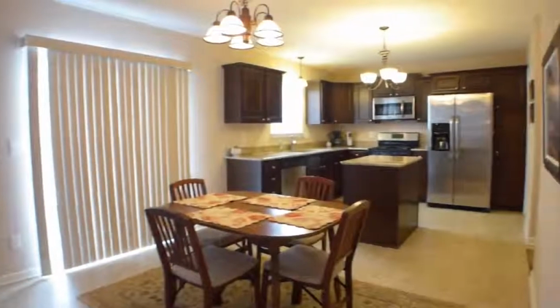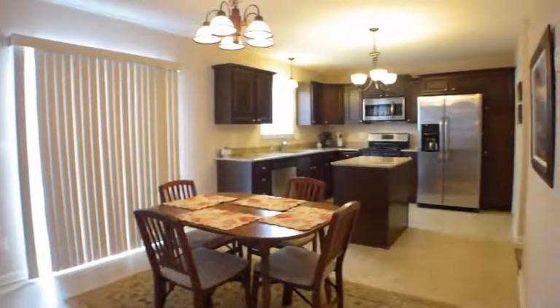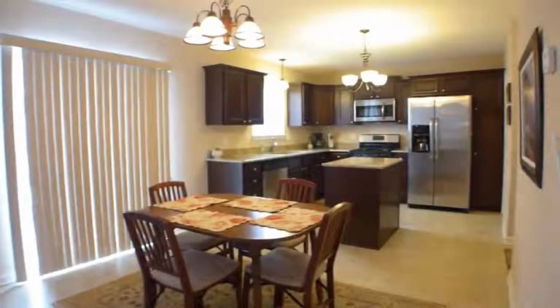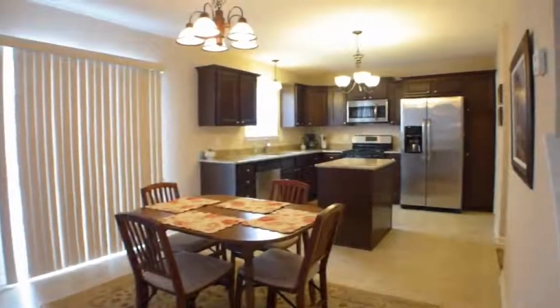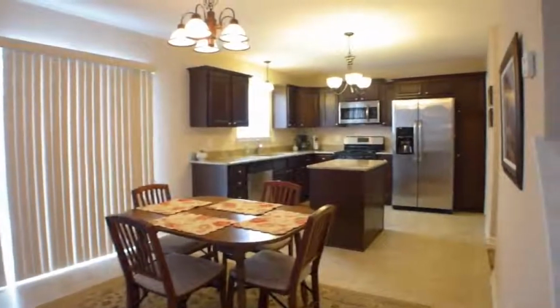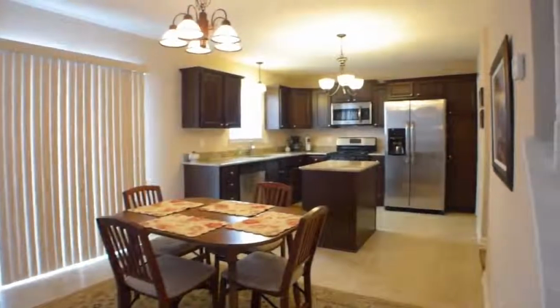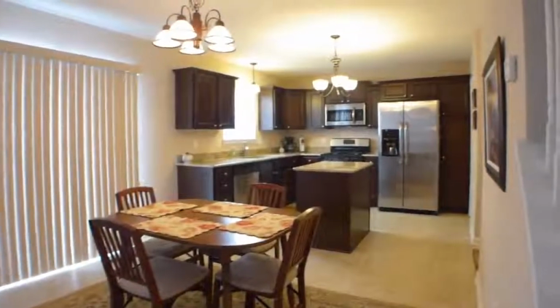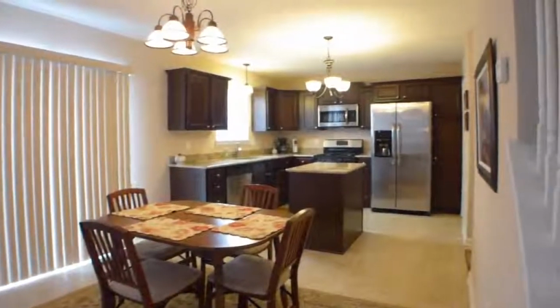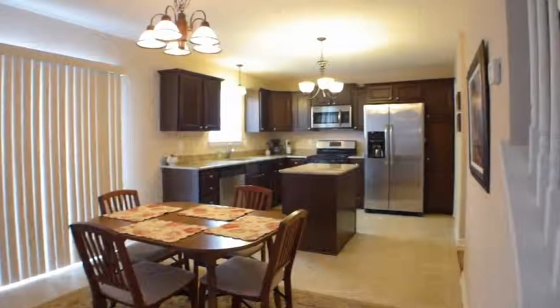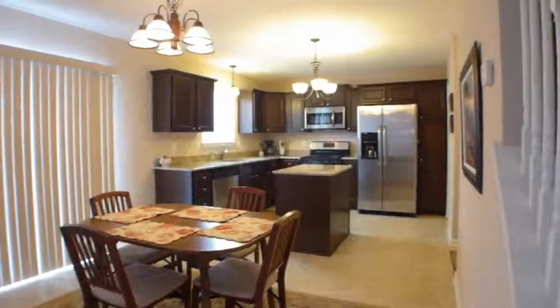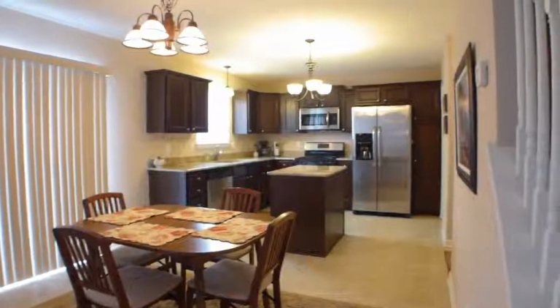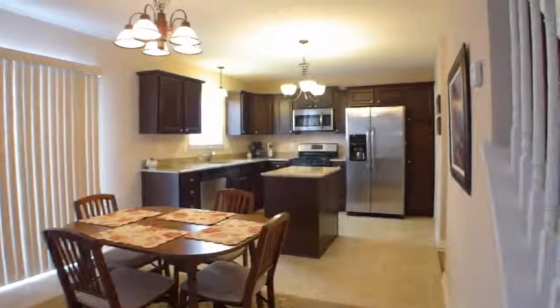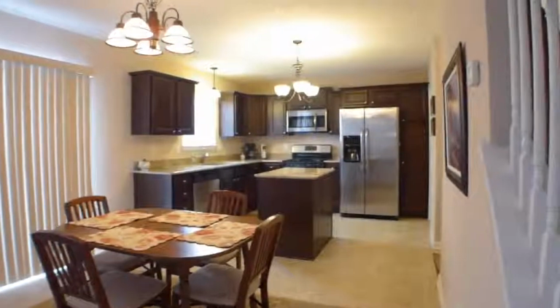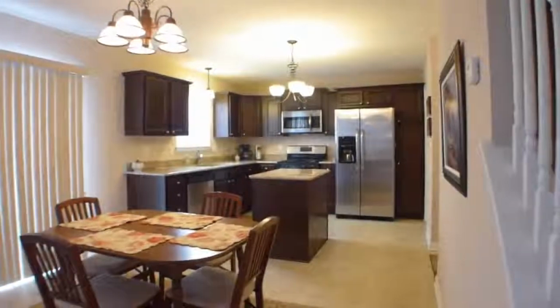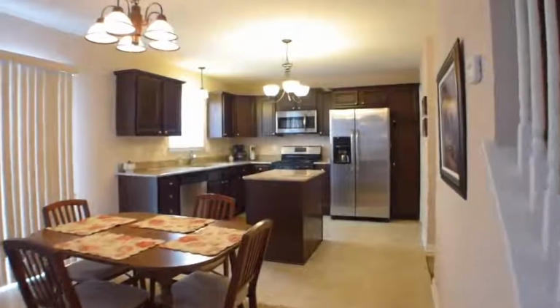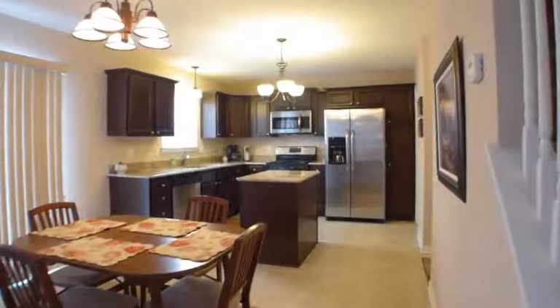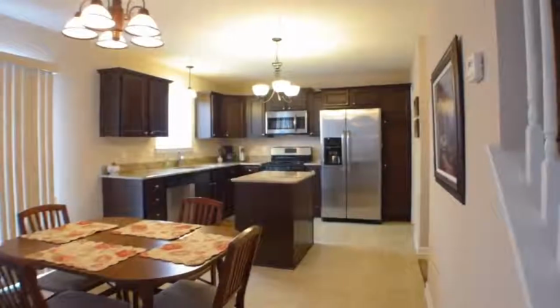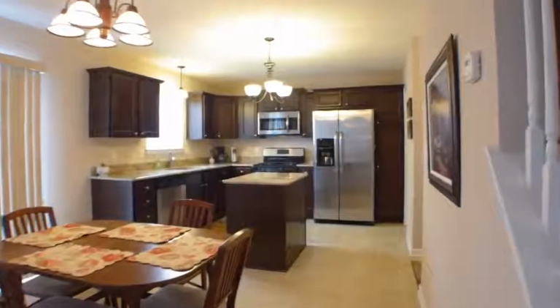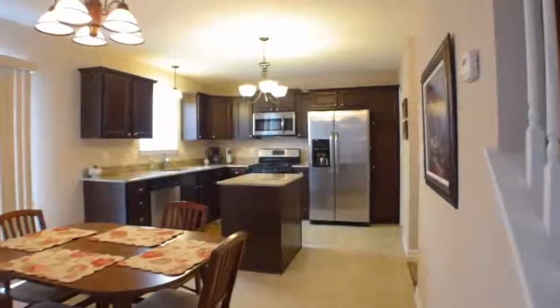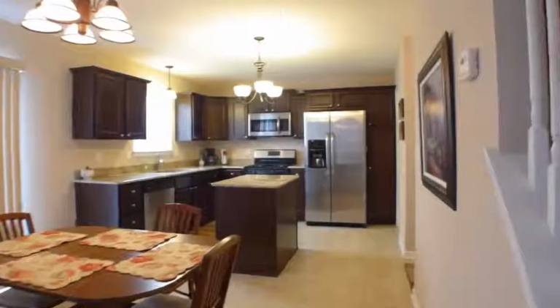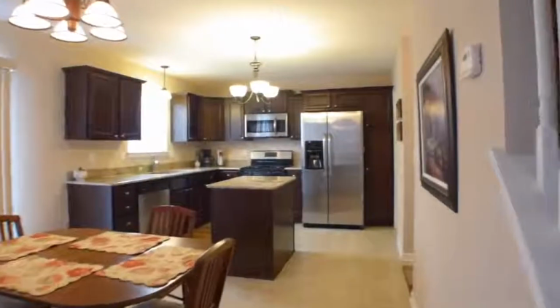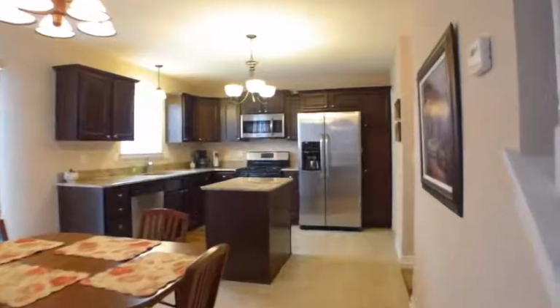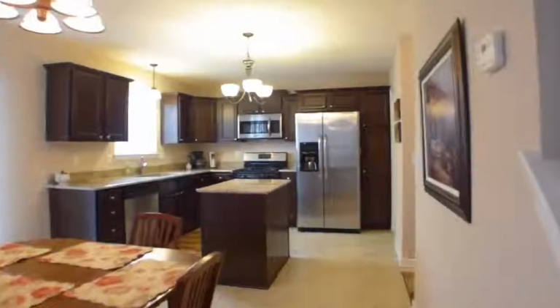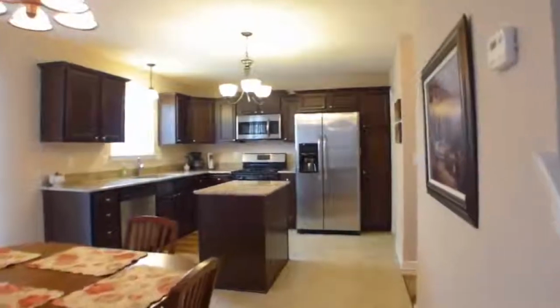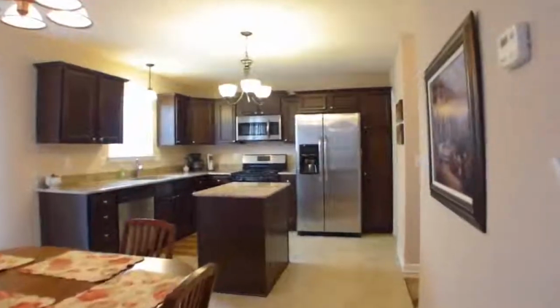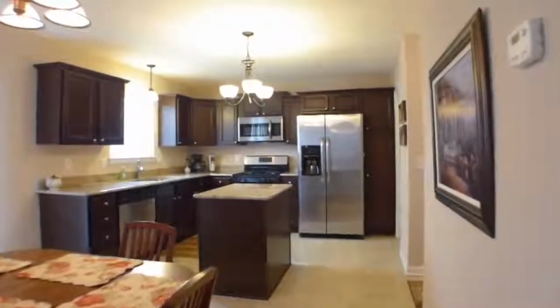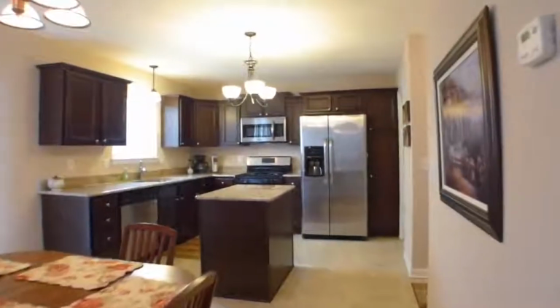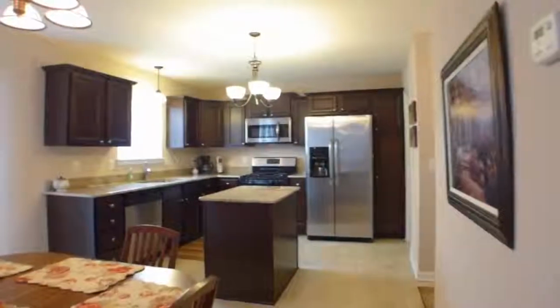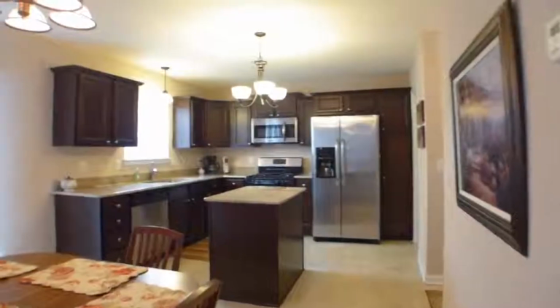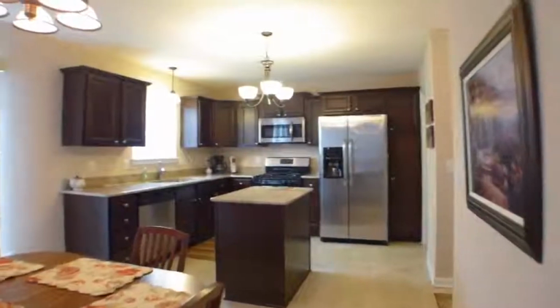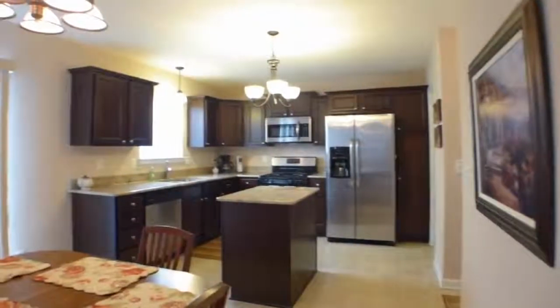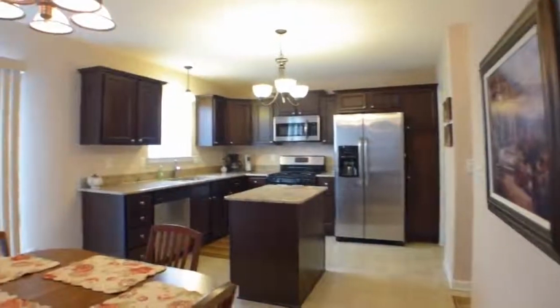The kitchen features granite countertops, stainless appliances, and a huge pantry area.